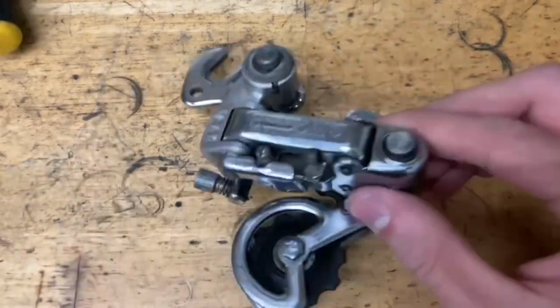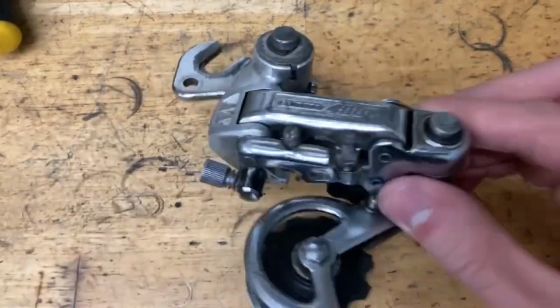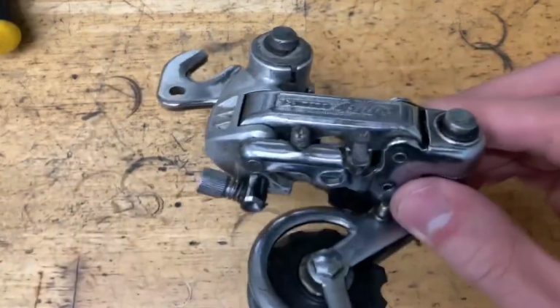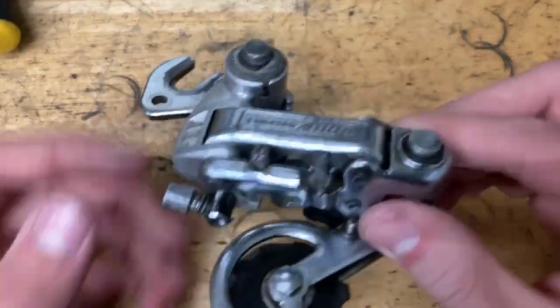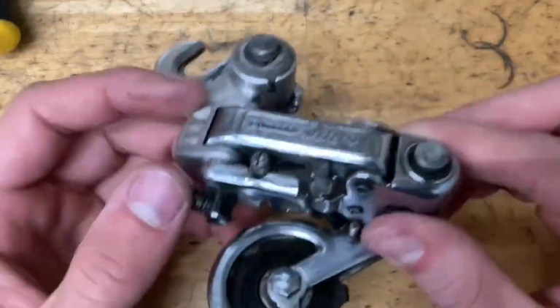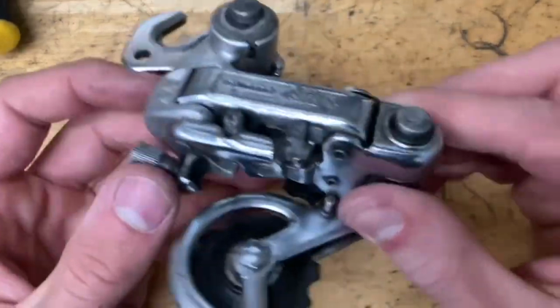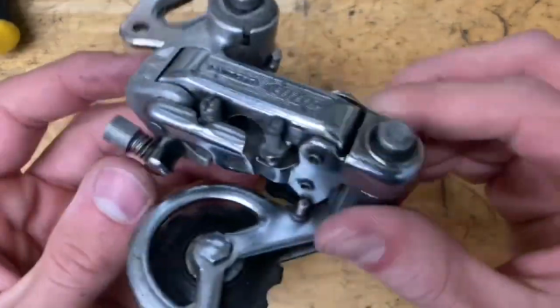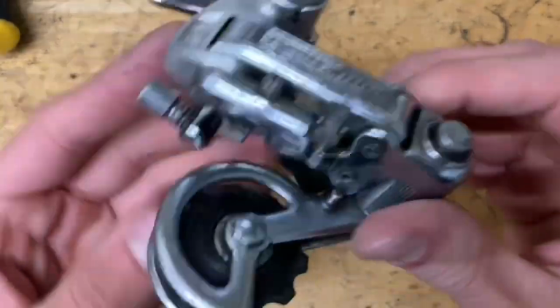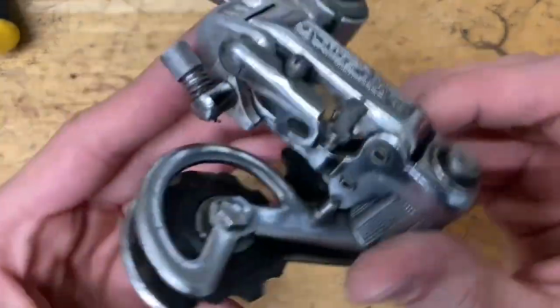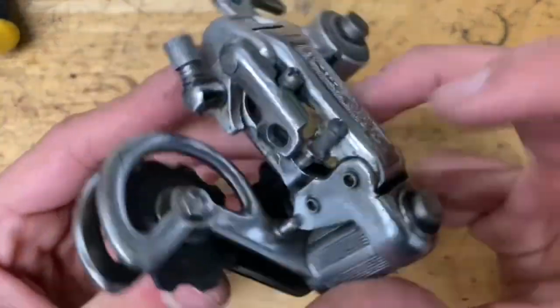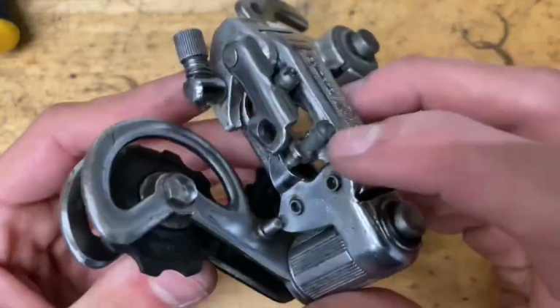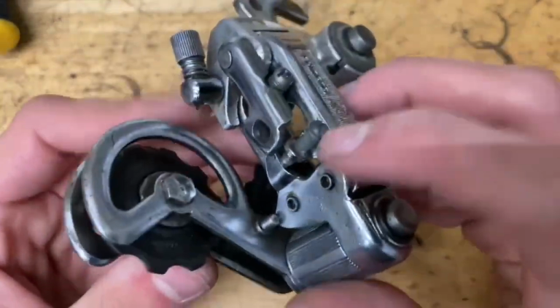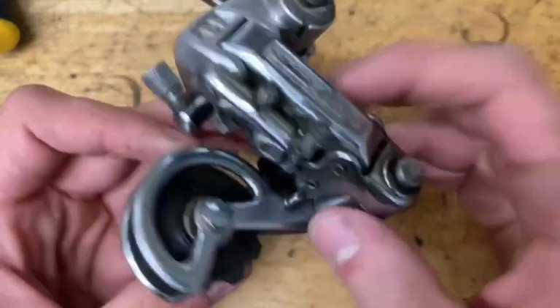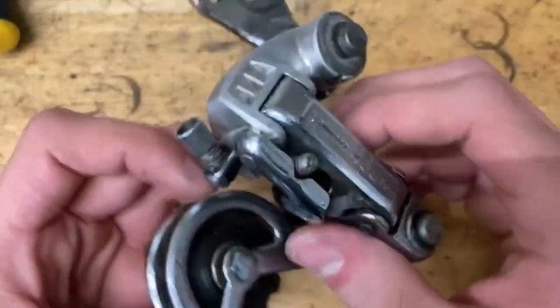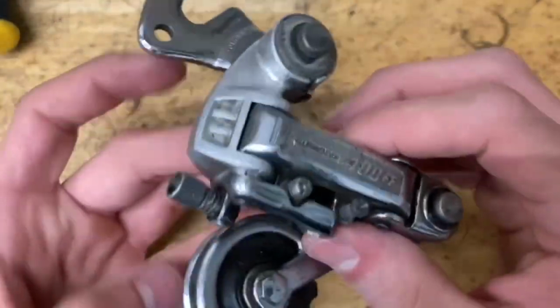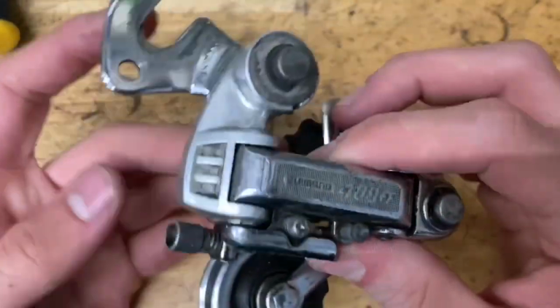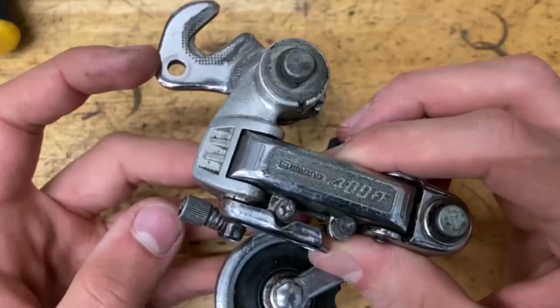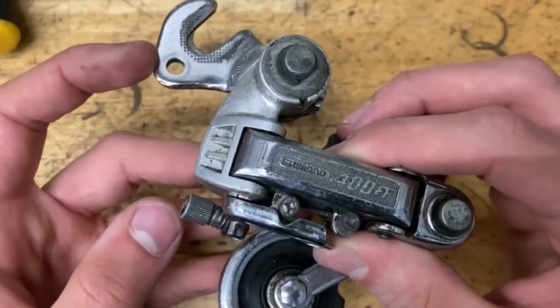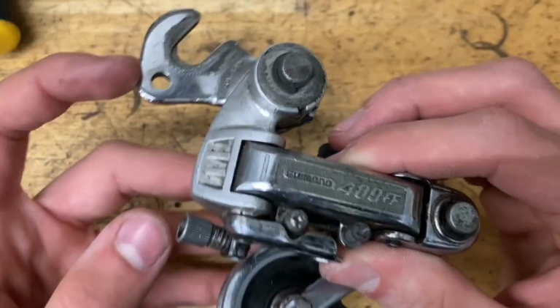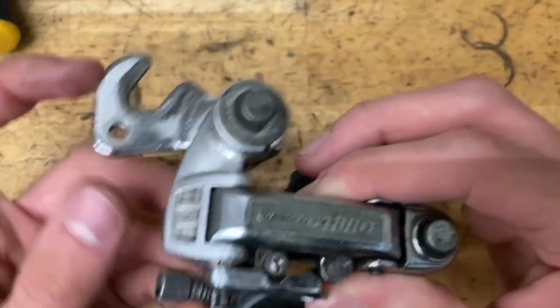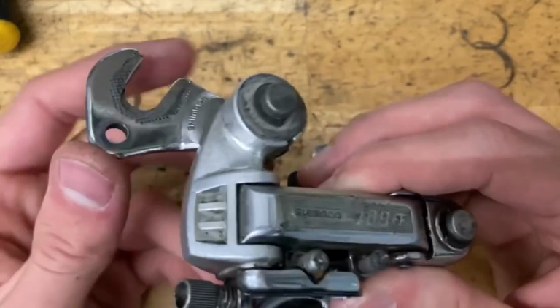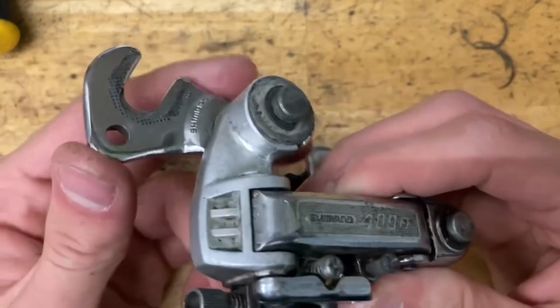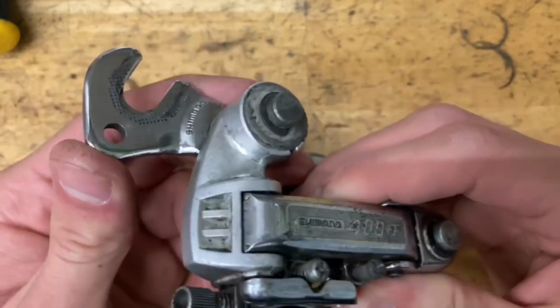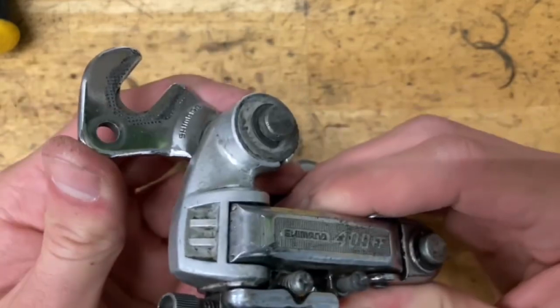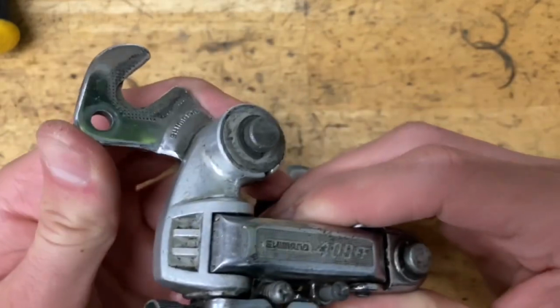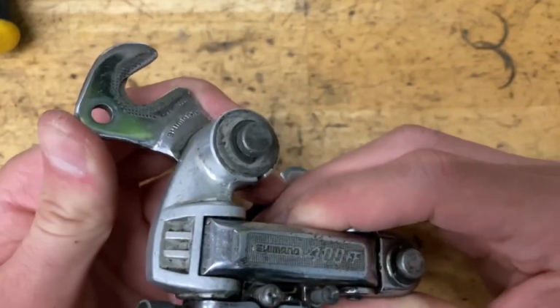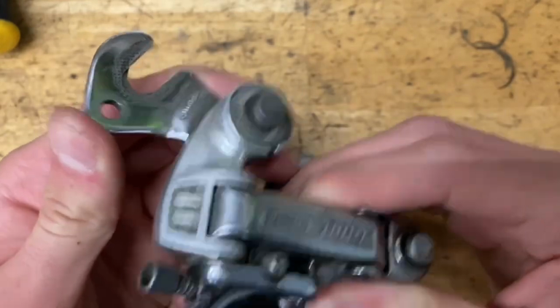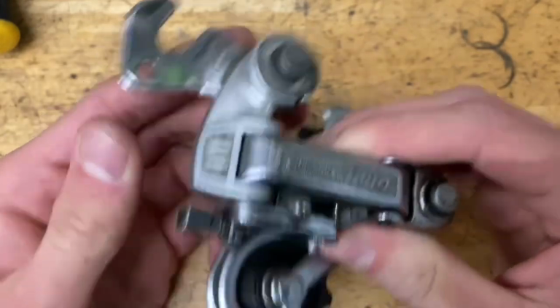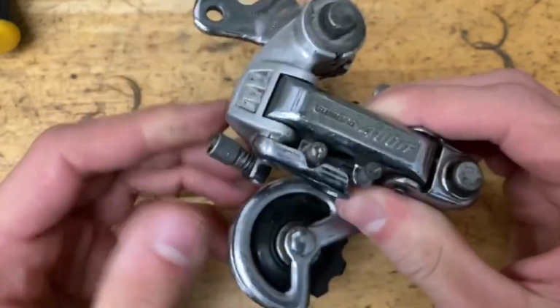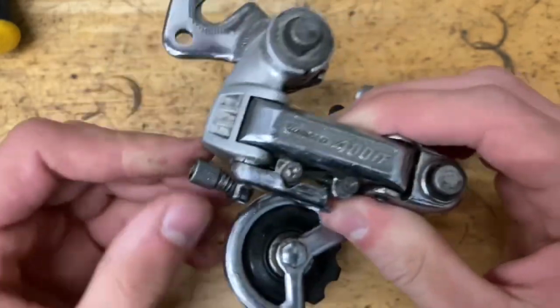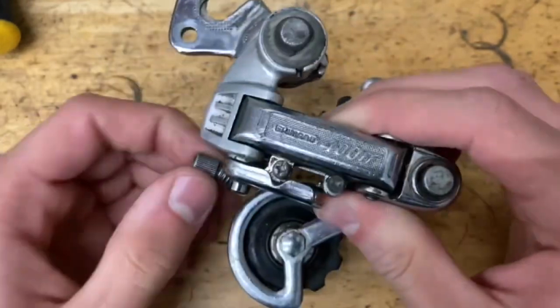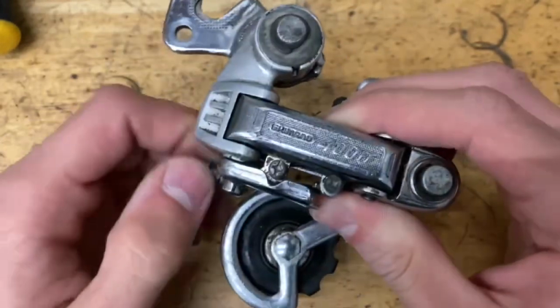By the way, I am missing a few things like the little clamp bolt and the claw hanger thing.